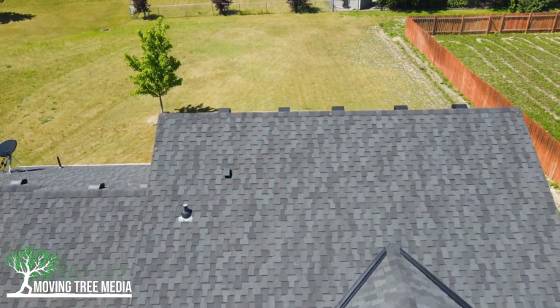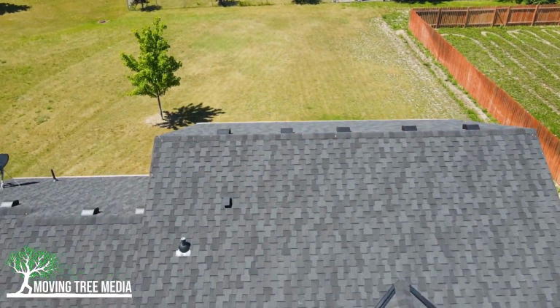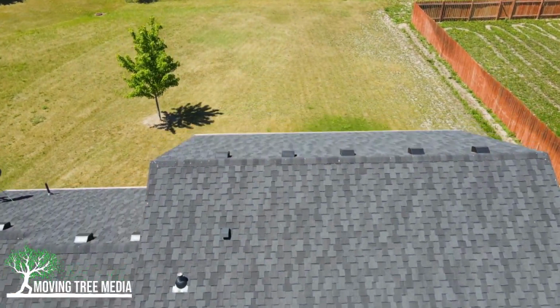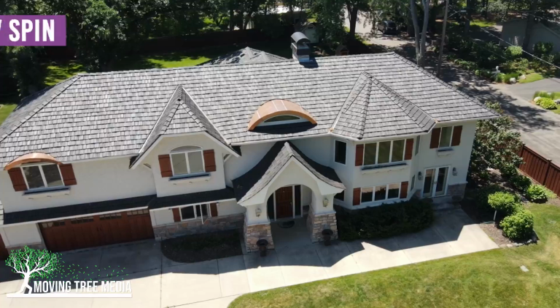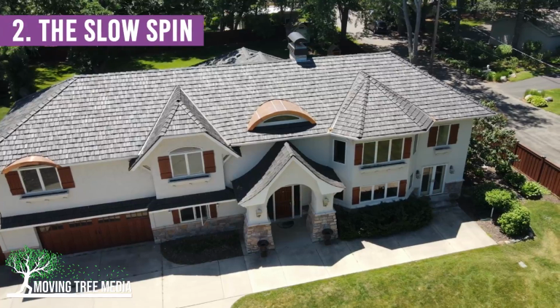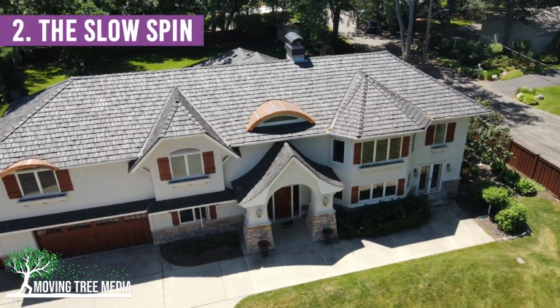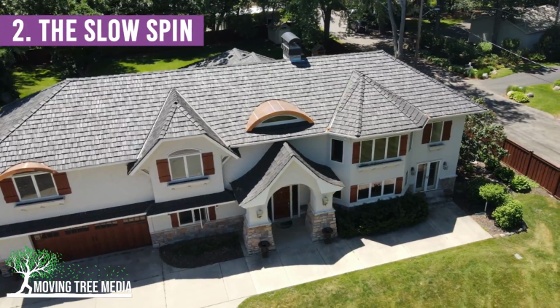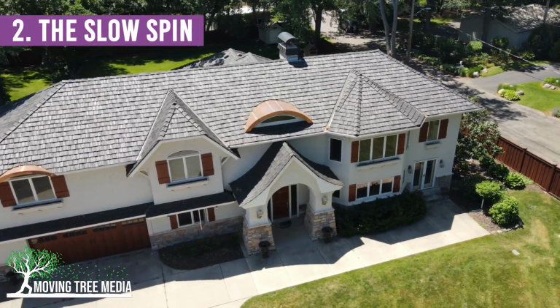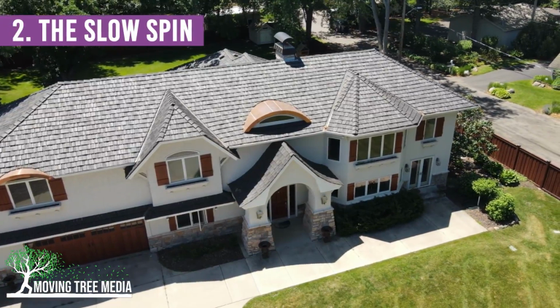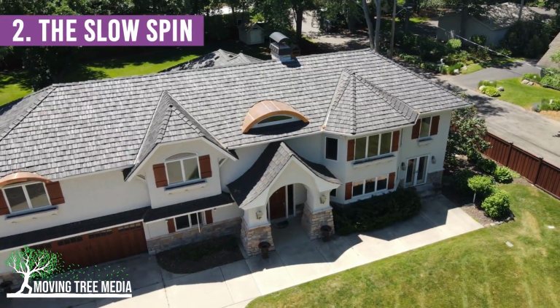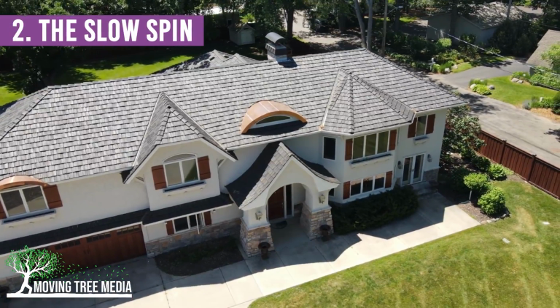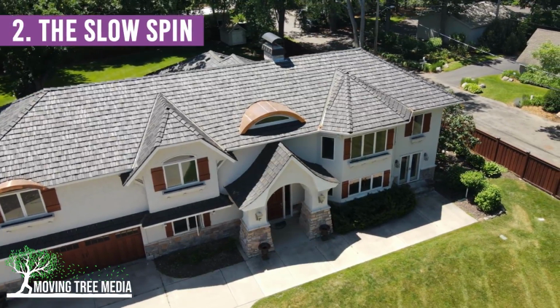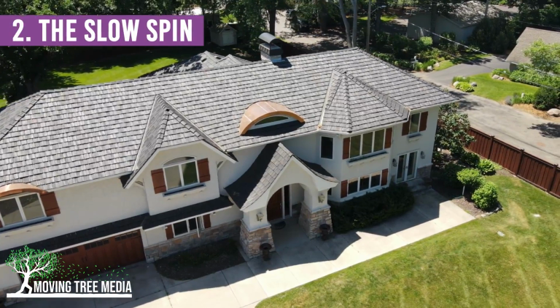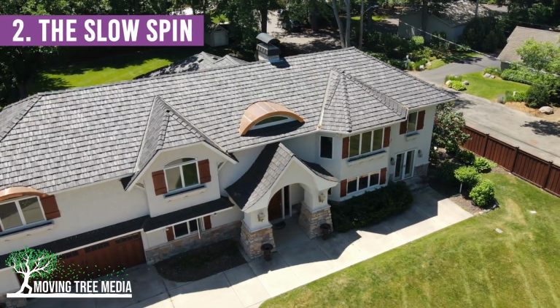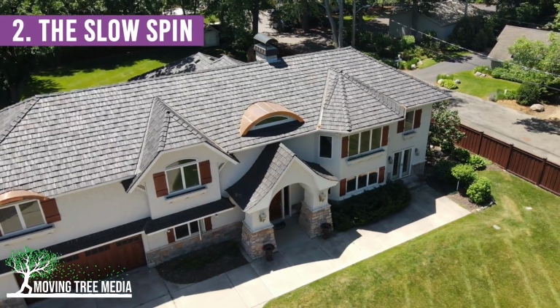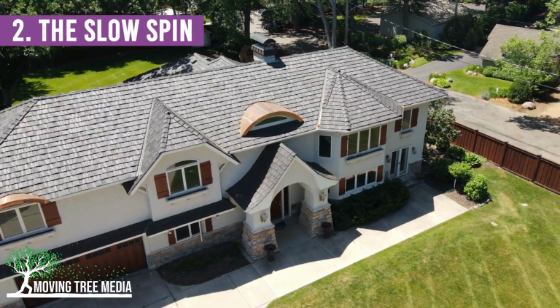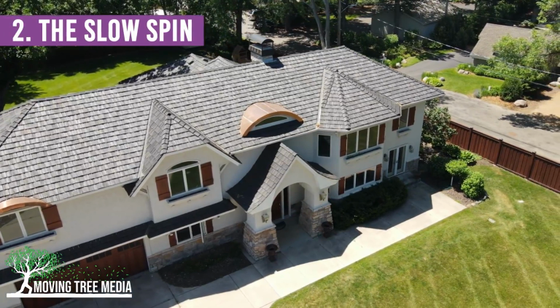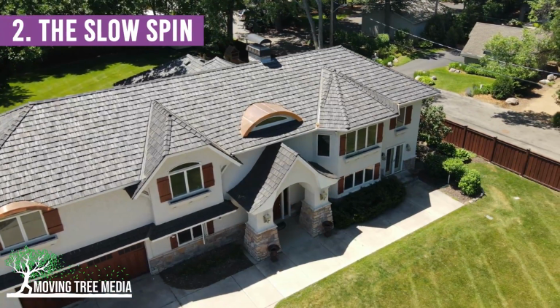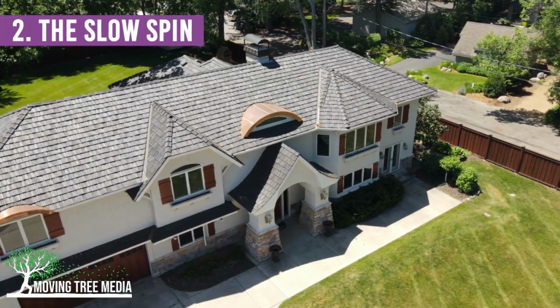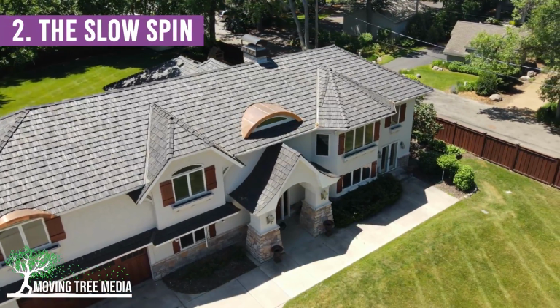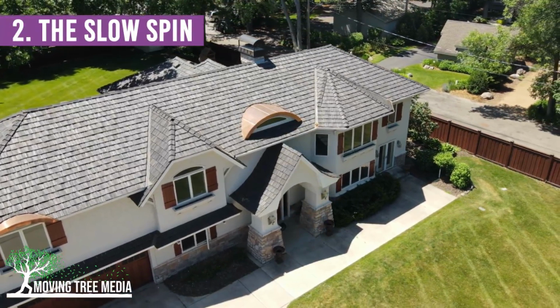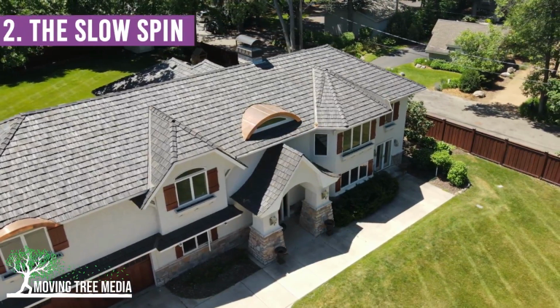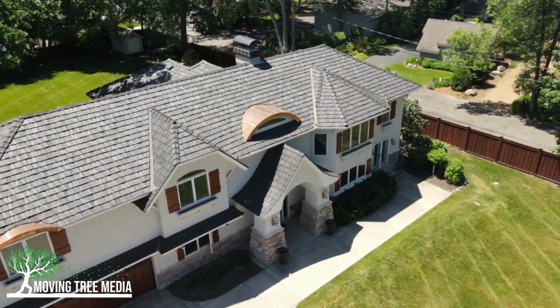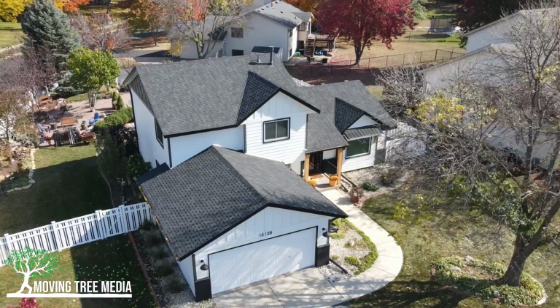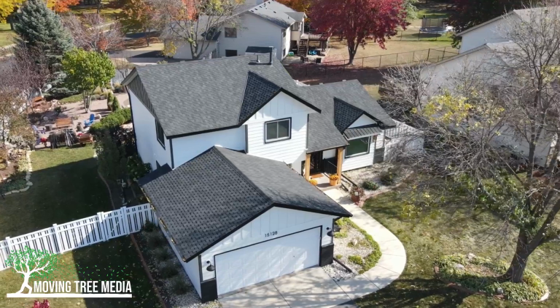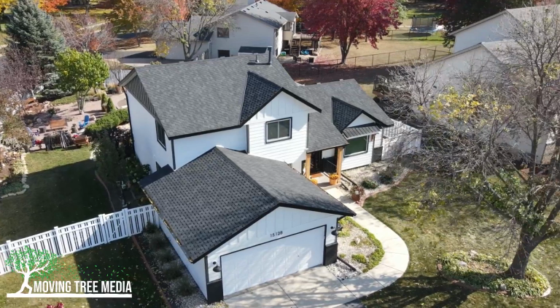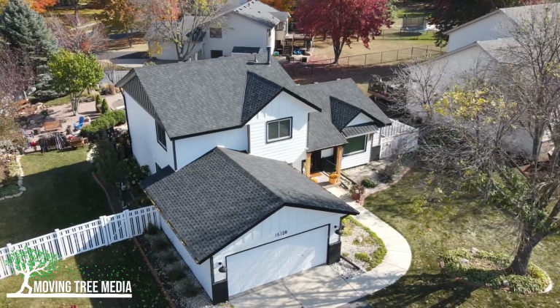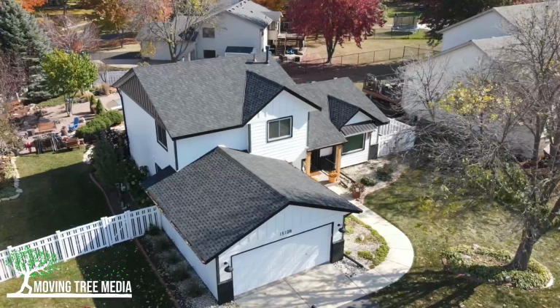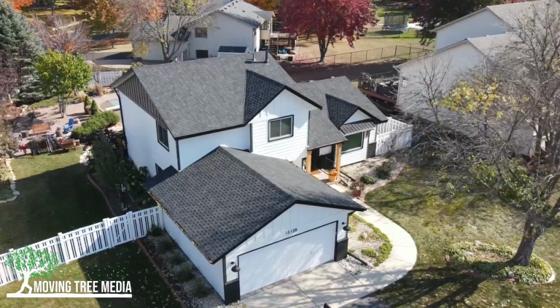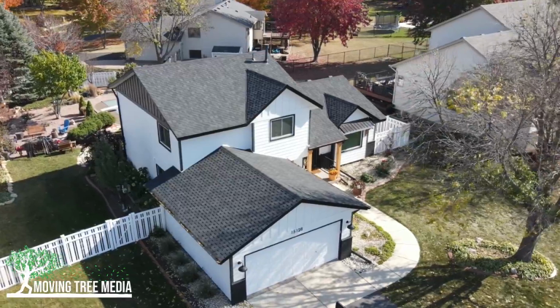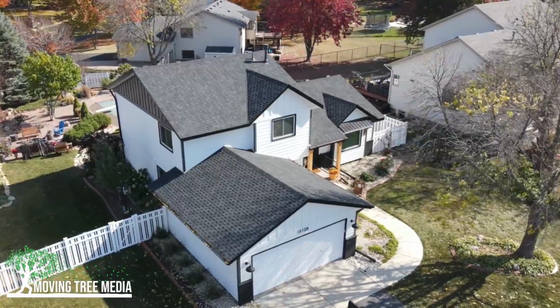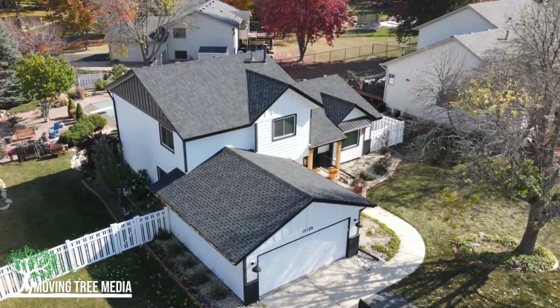The next one is a slow spin around the house. In either direction — you could experiment with going higher or lower for this one.